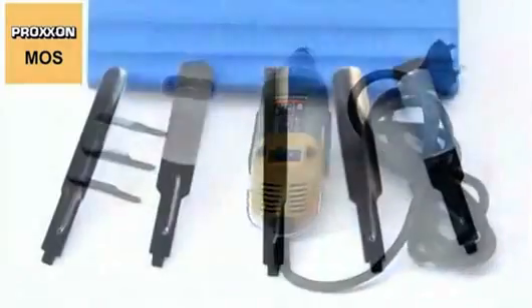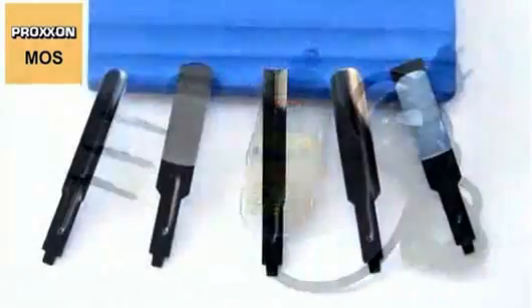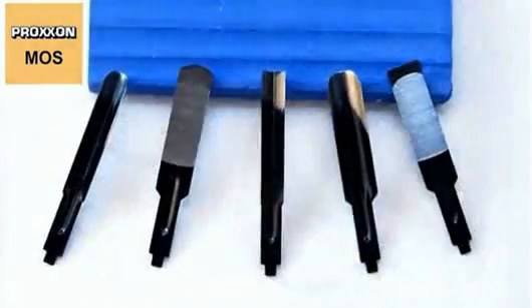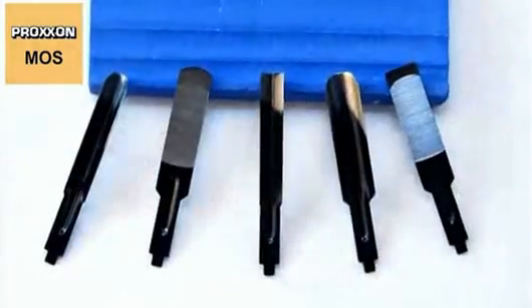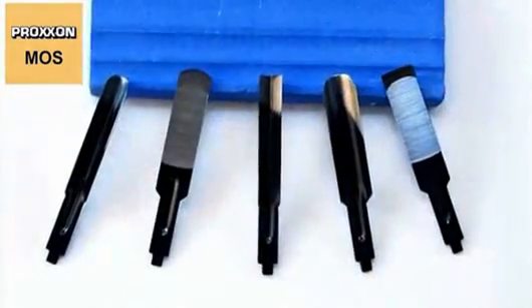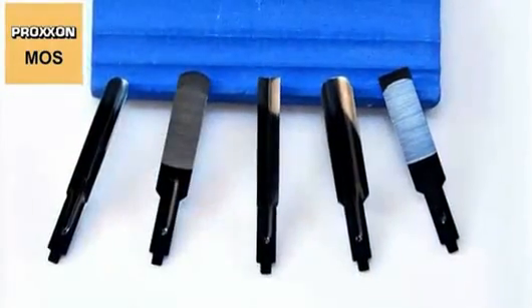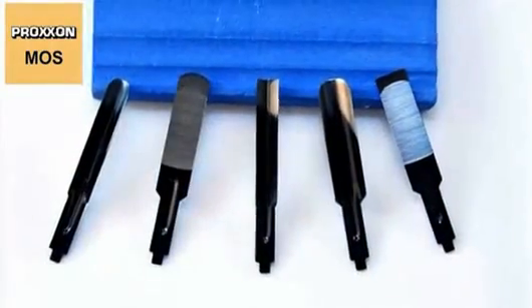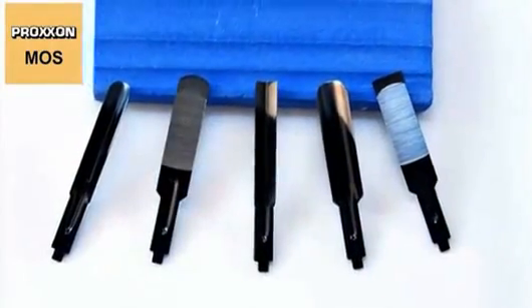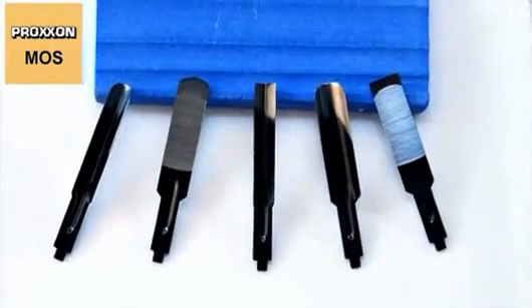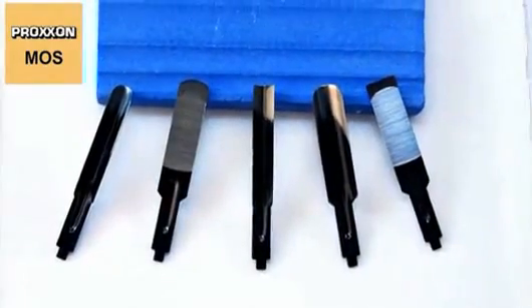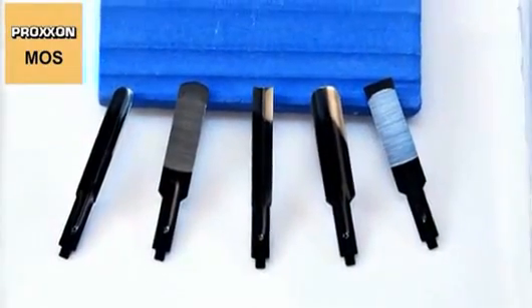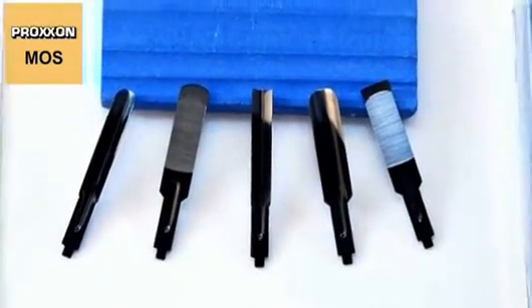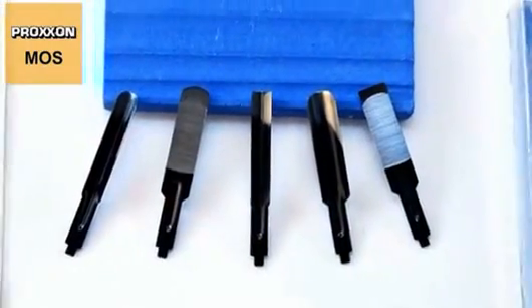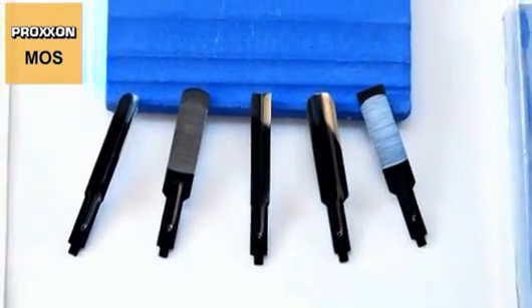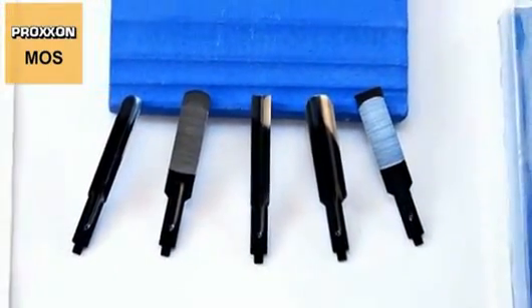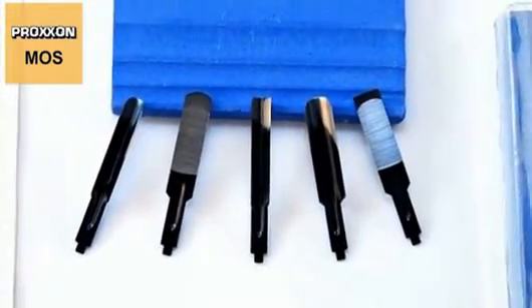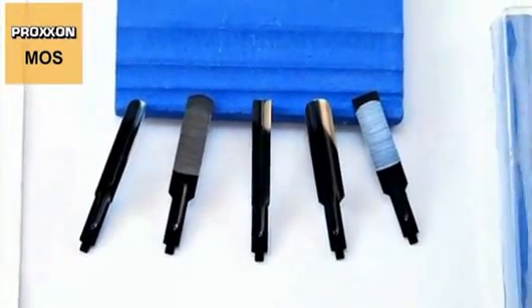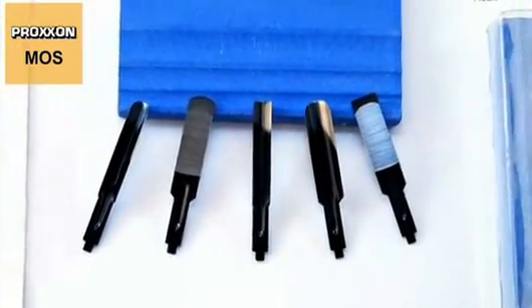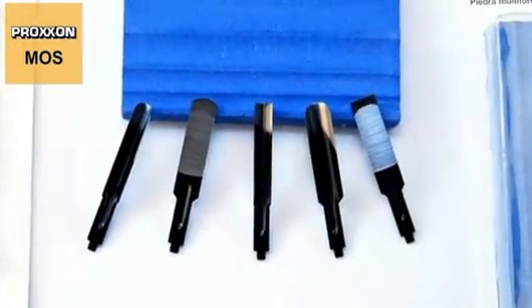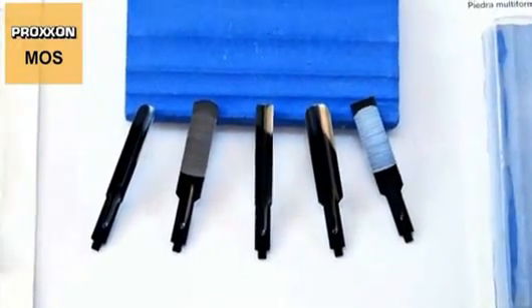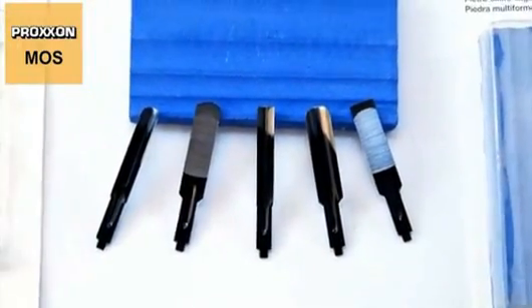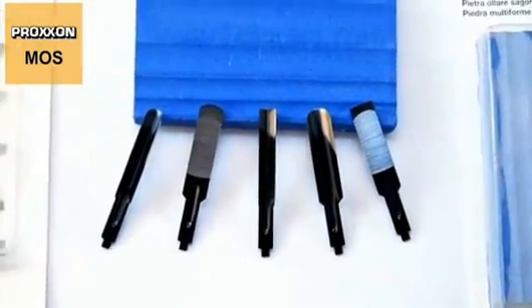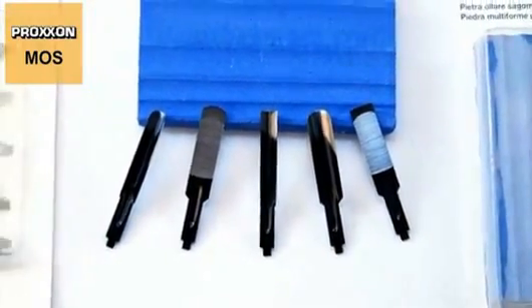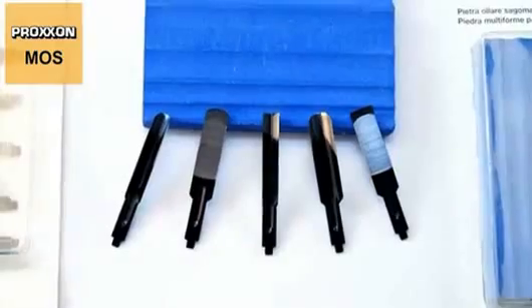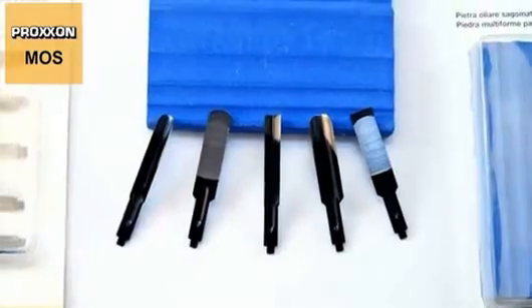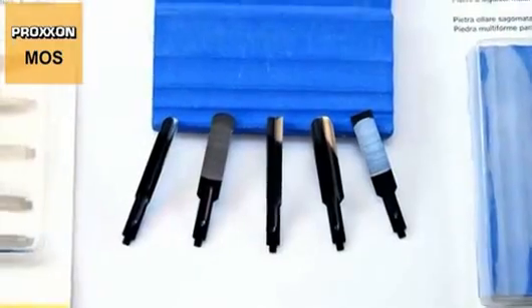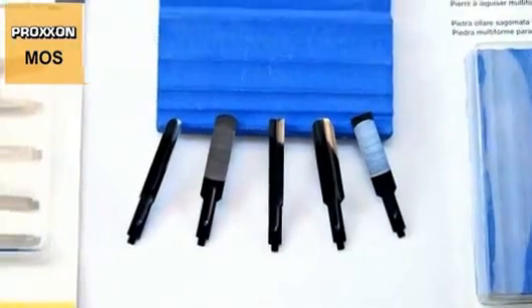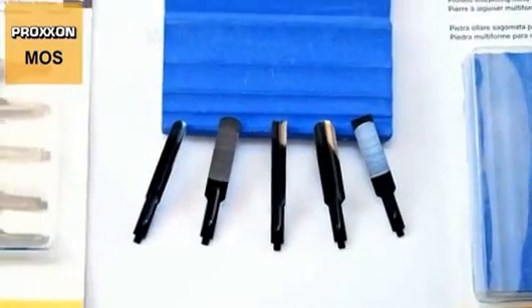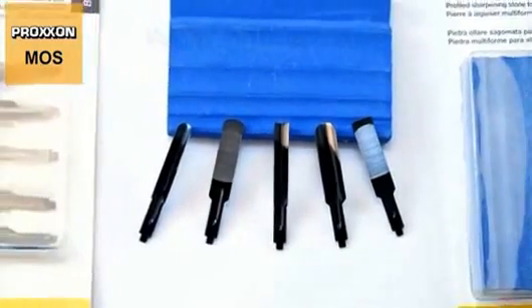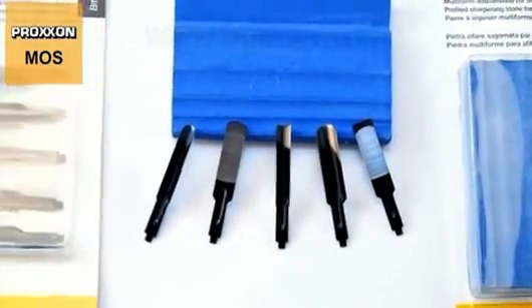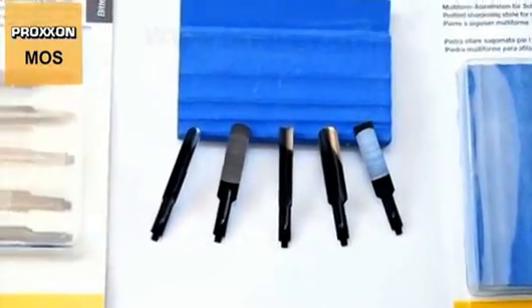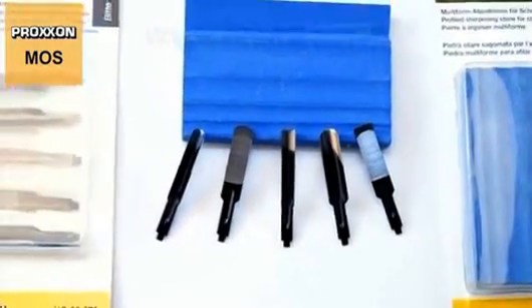Naturally, the knives are also available as accessories. They can even be obtained as a set of five different profiles.